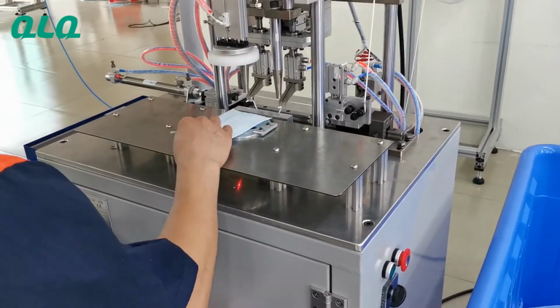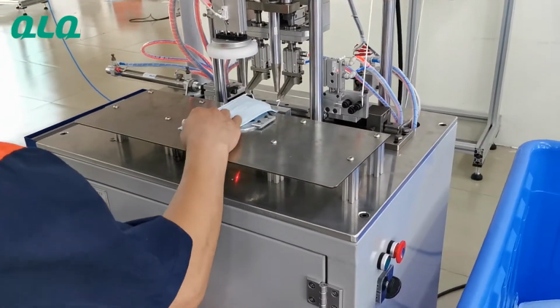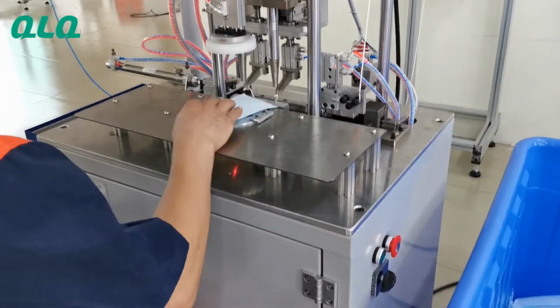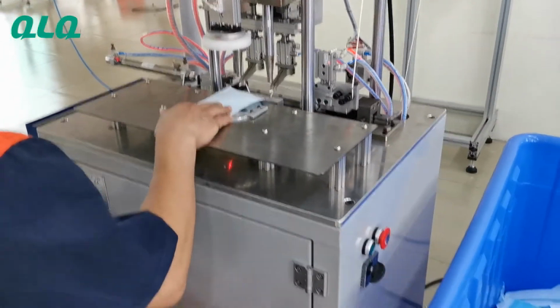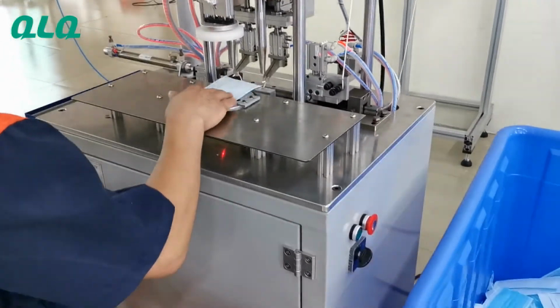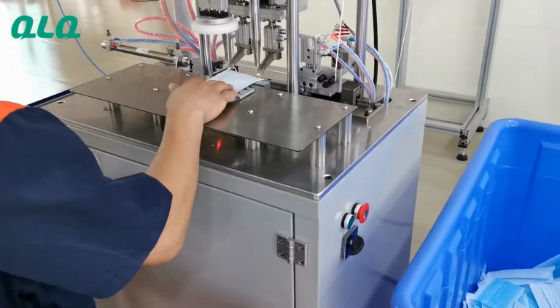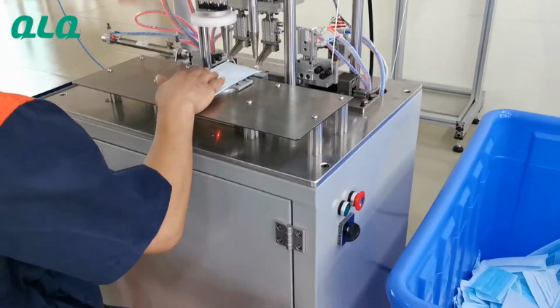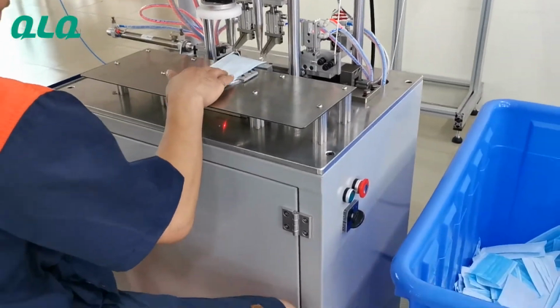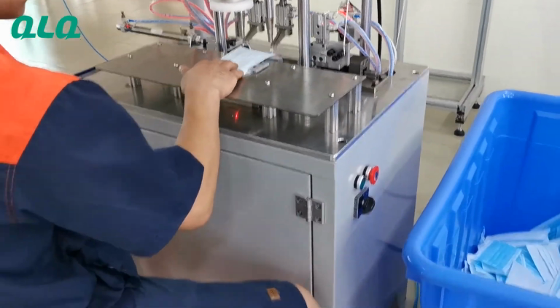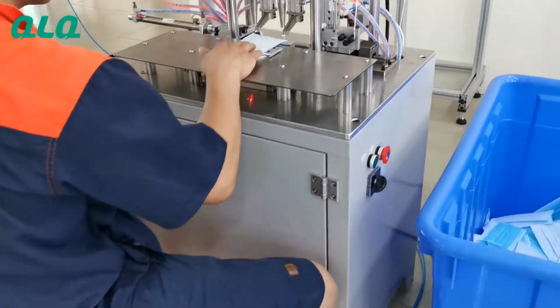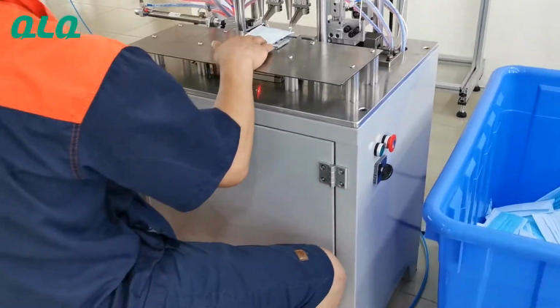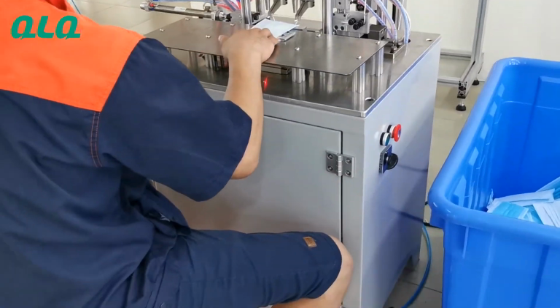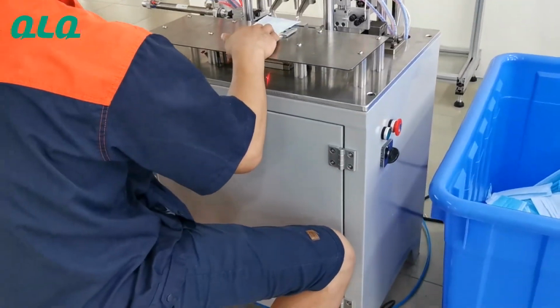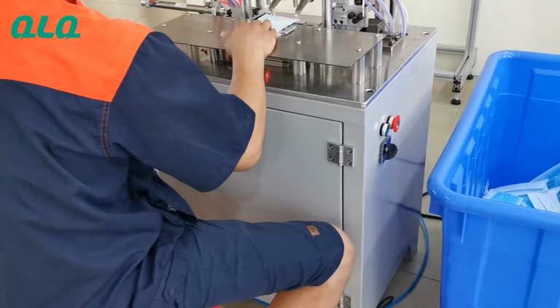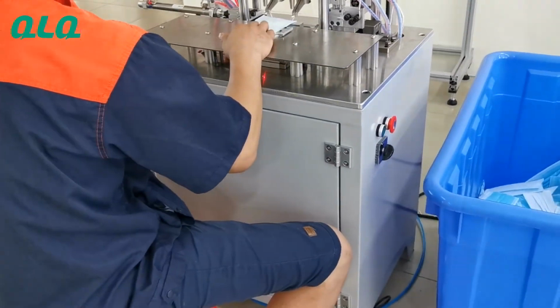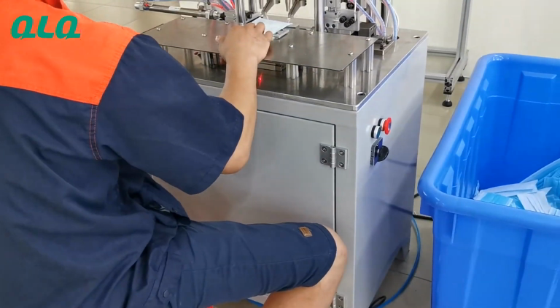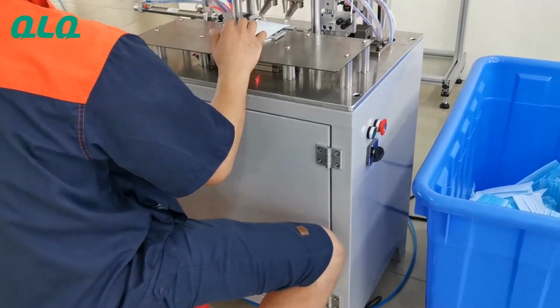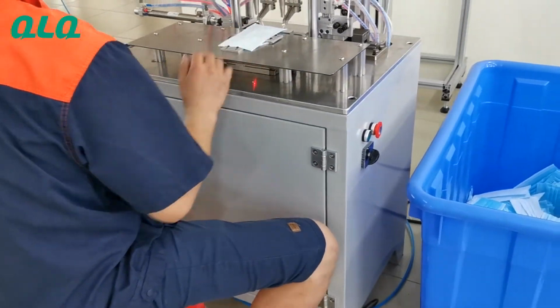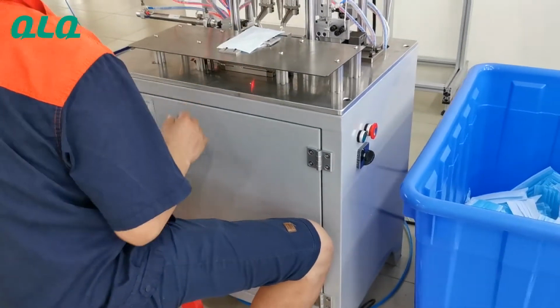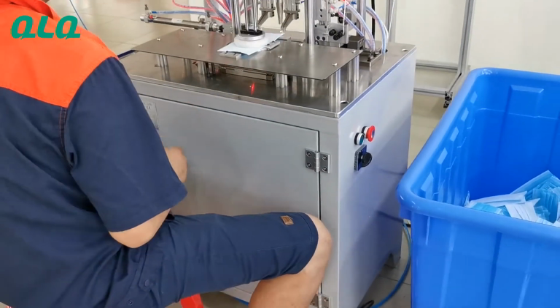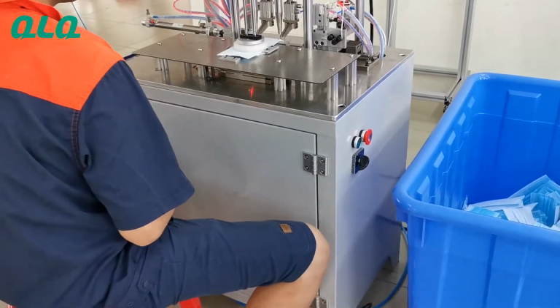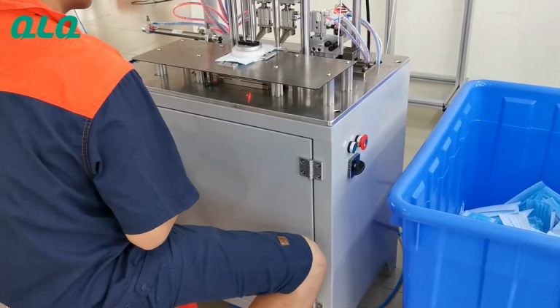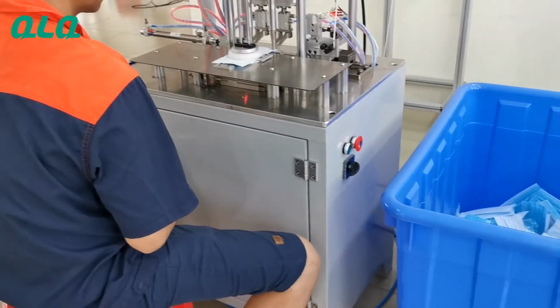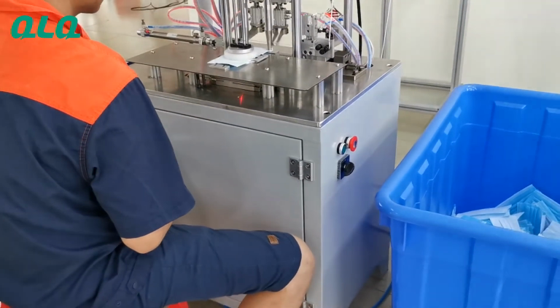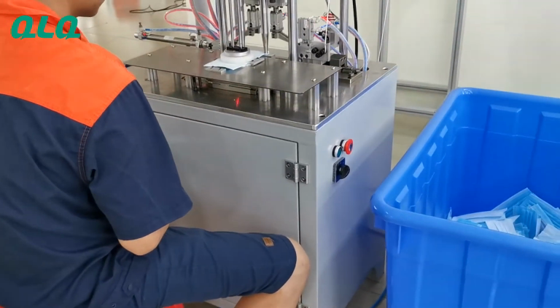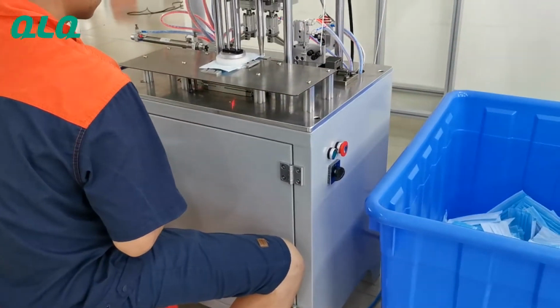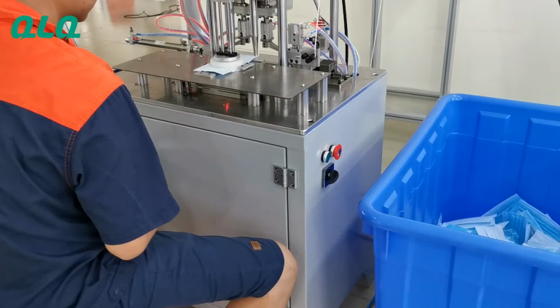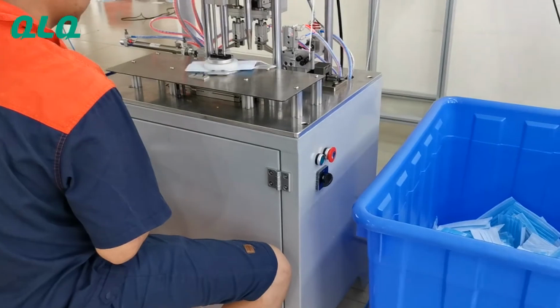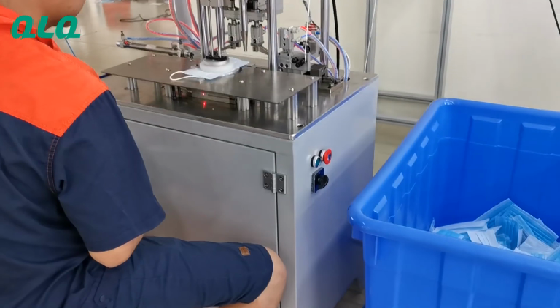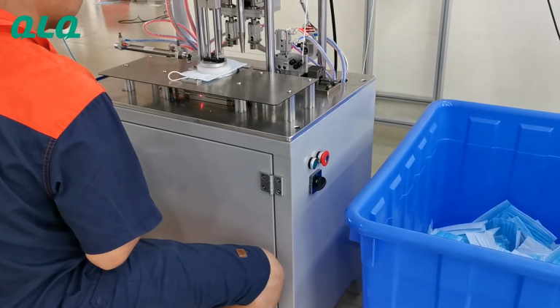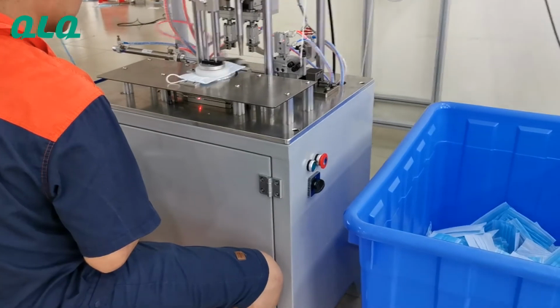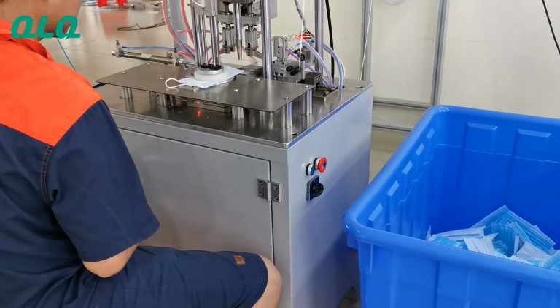If you are interested in our machine, please feel free to contact us. Thank you for watching.